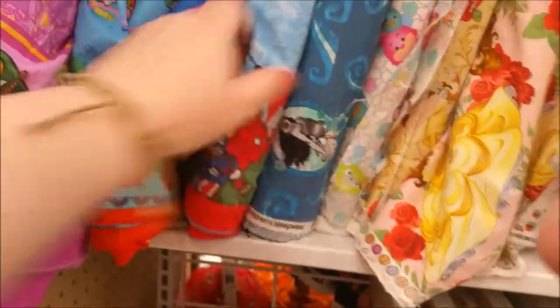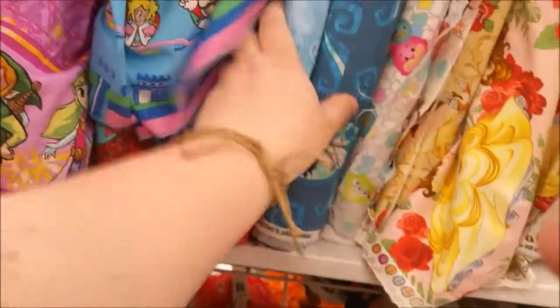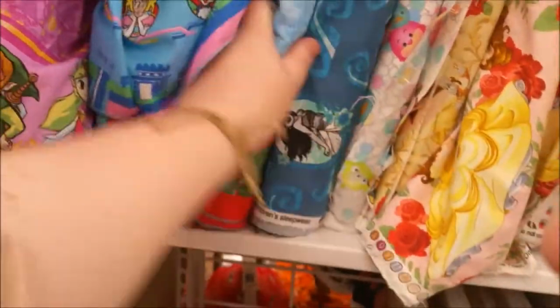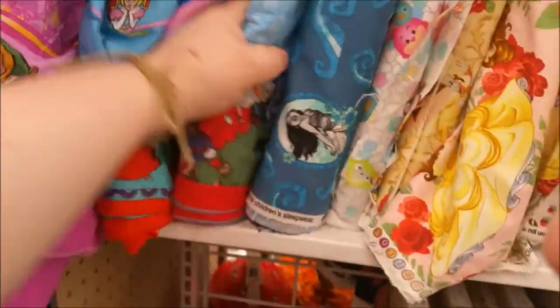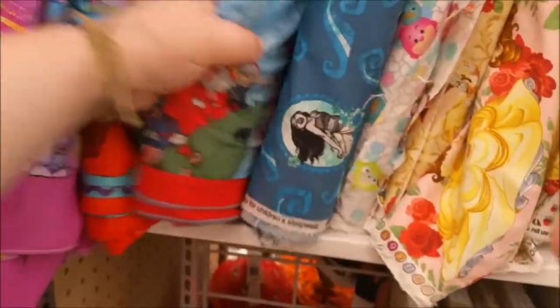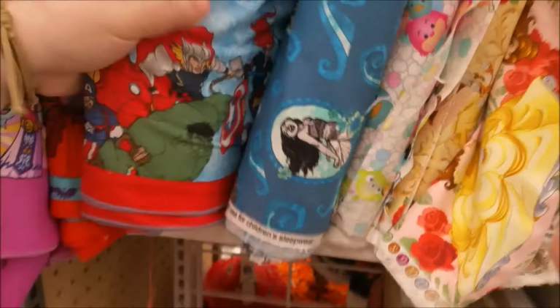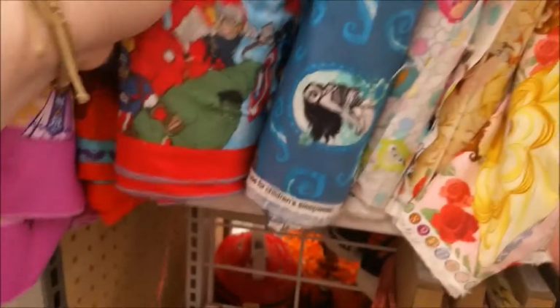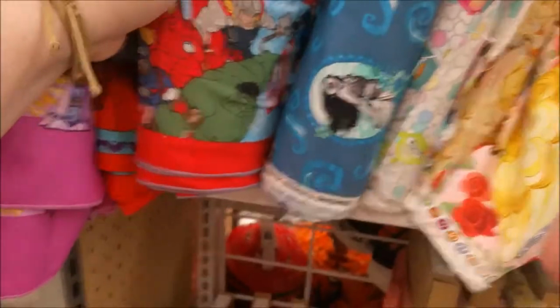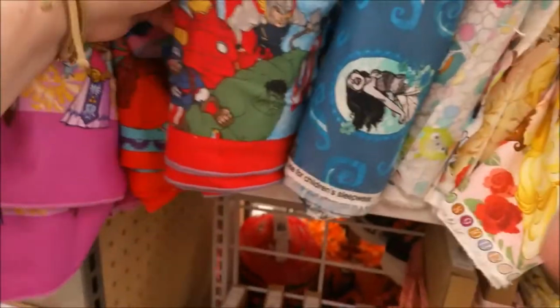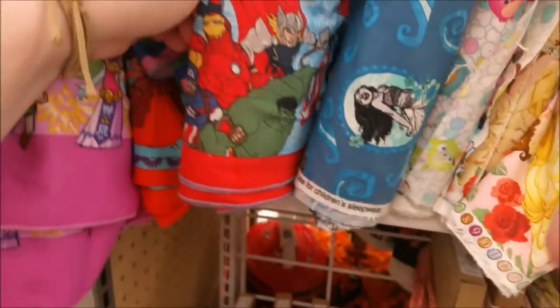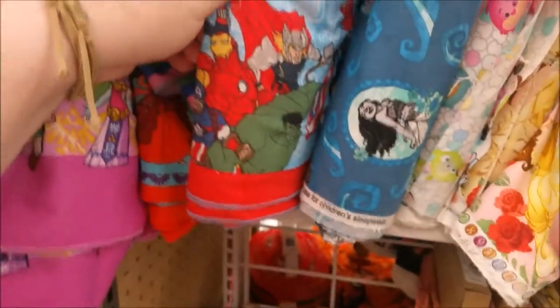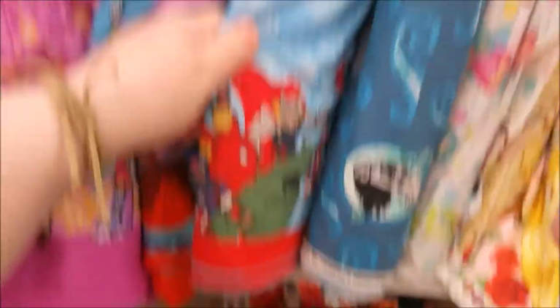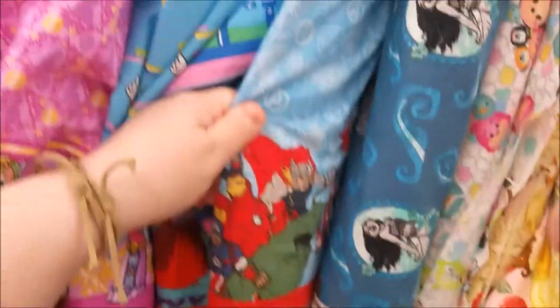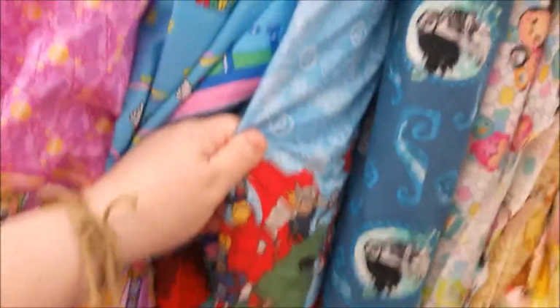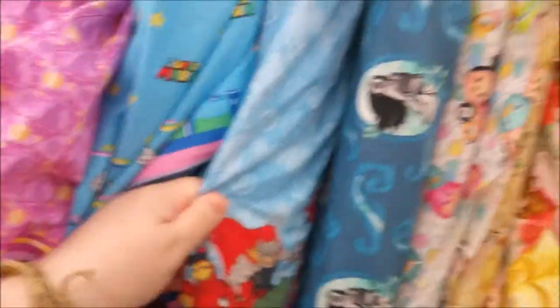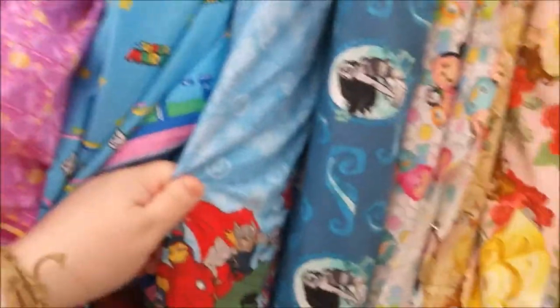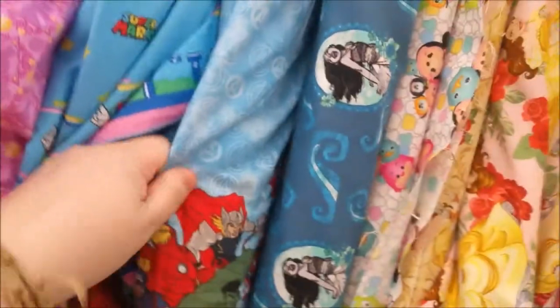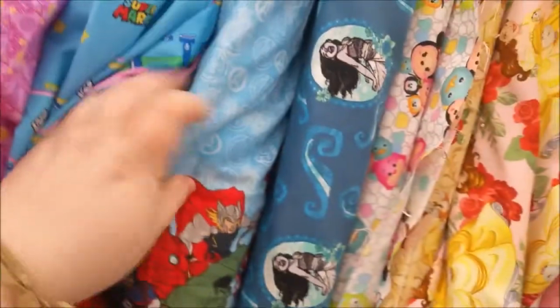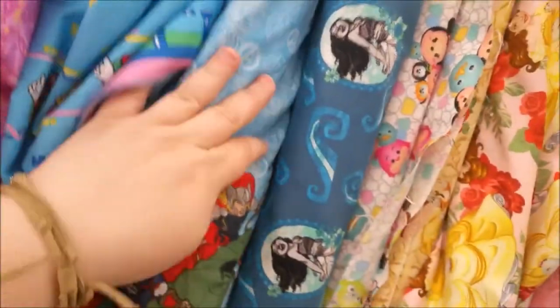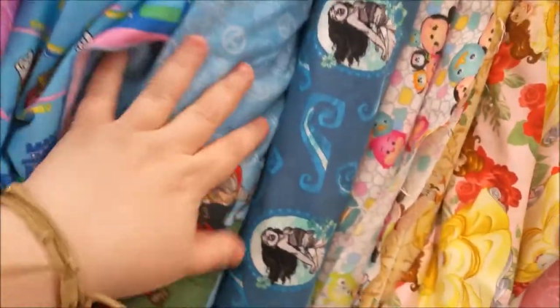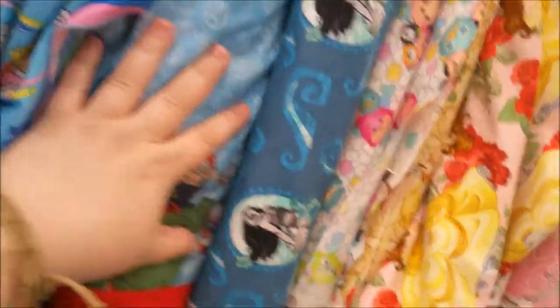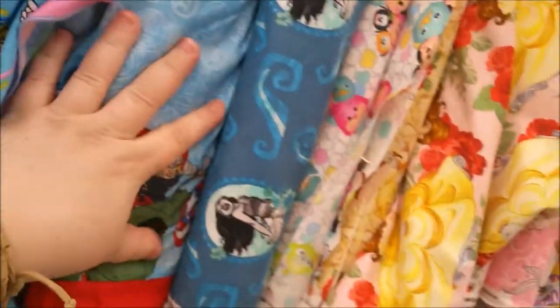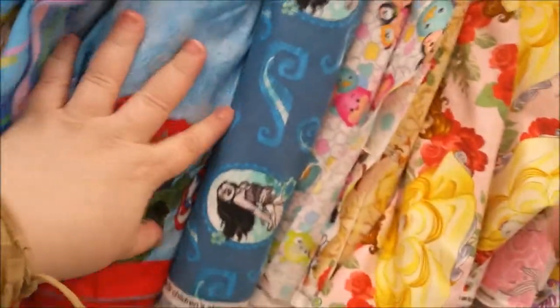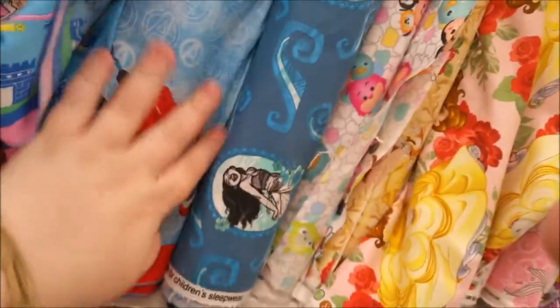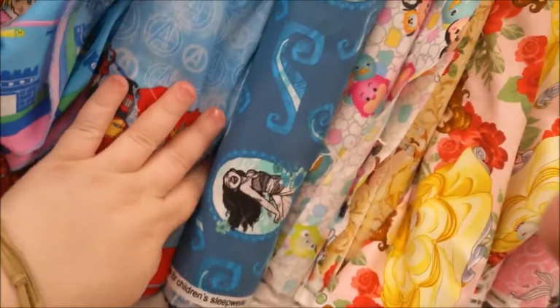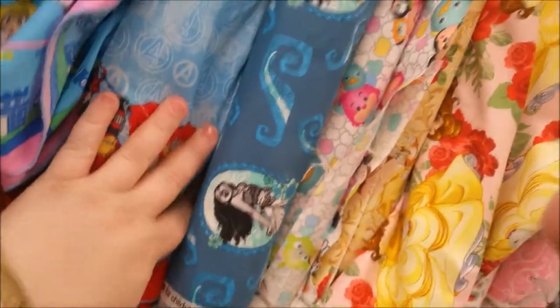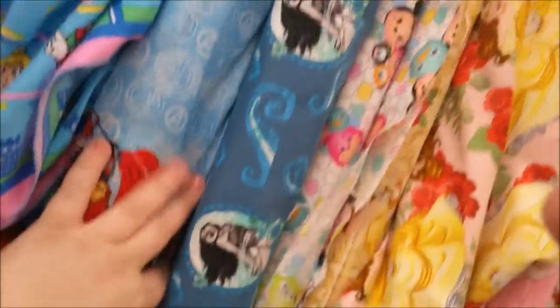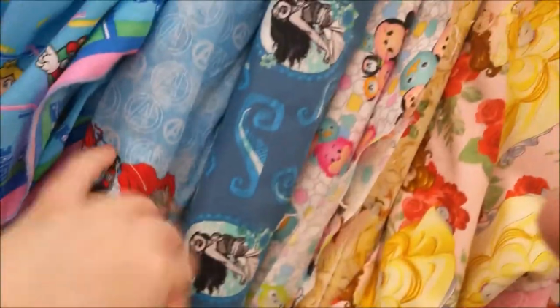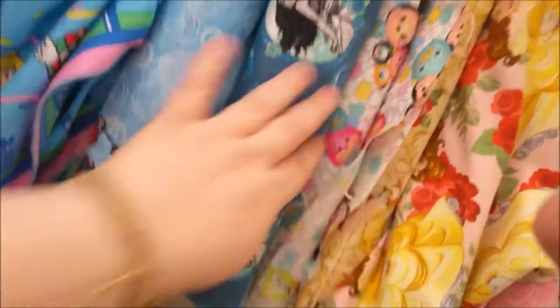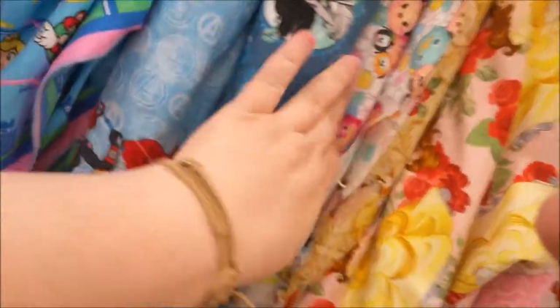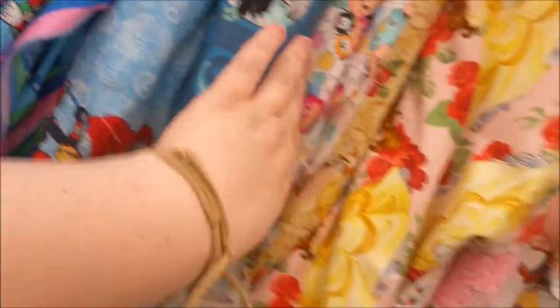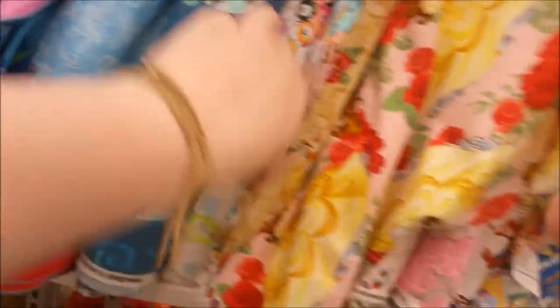And they have Mario too. Look at that. And then this one is Elena of Avalor. And then you have Marvel — cute. Got some Moana.